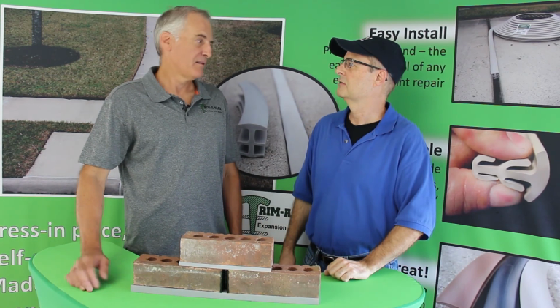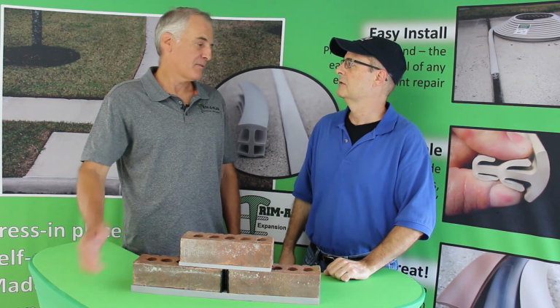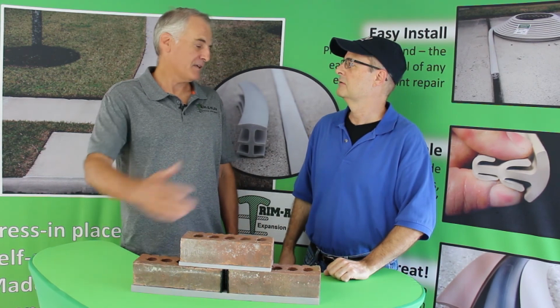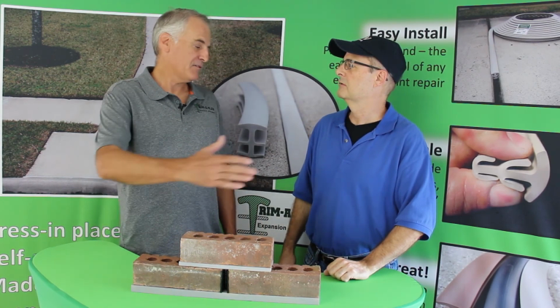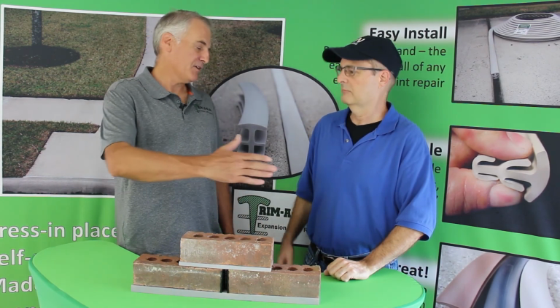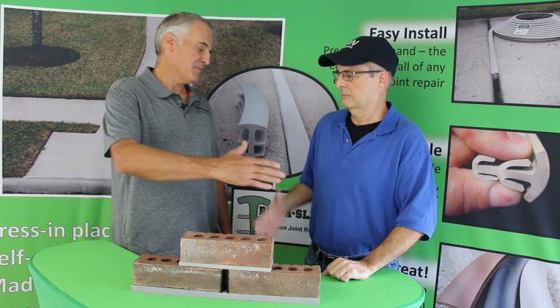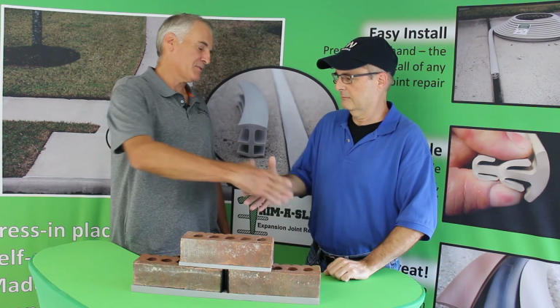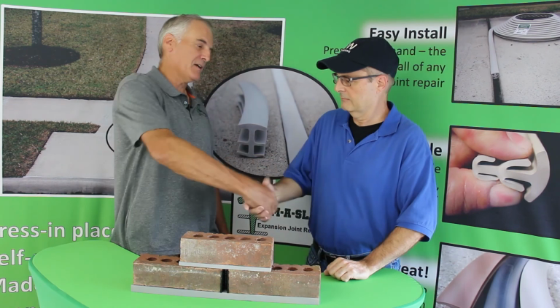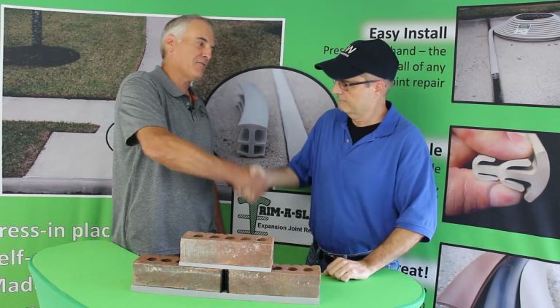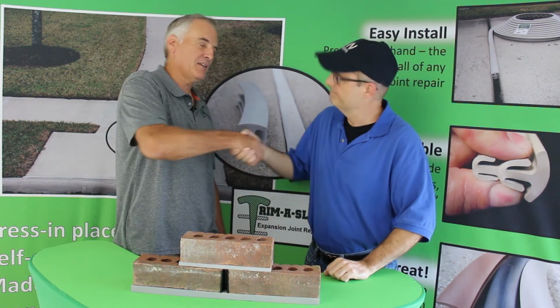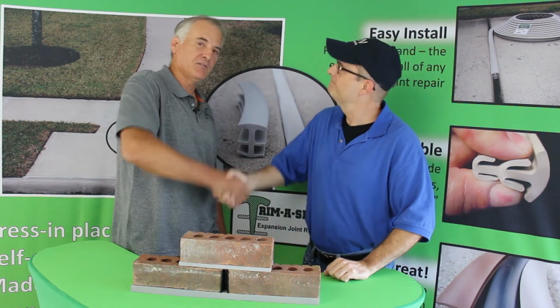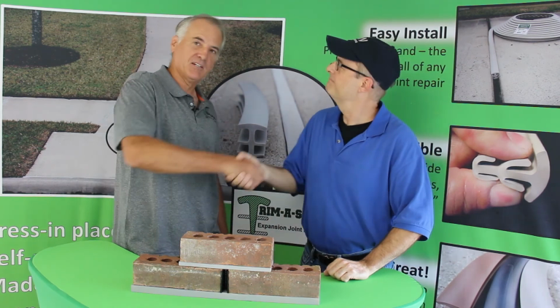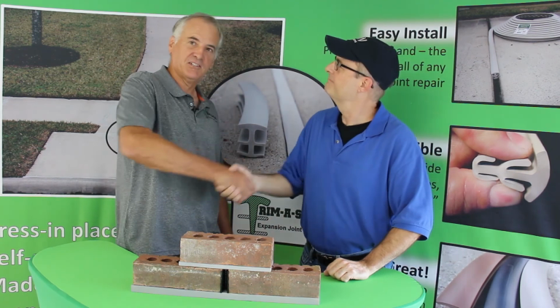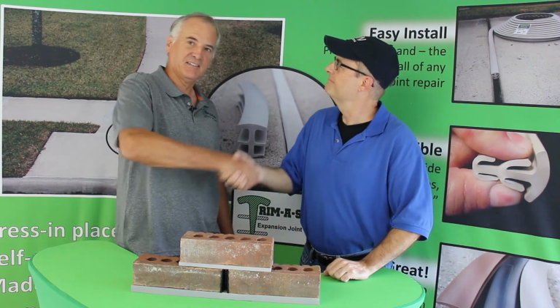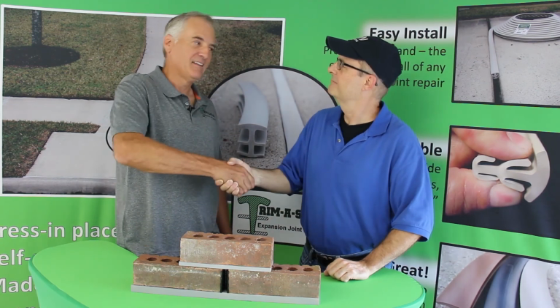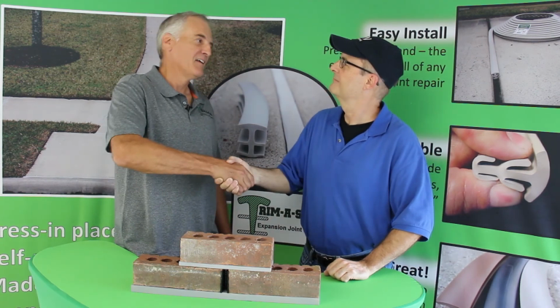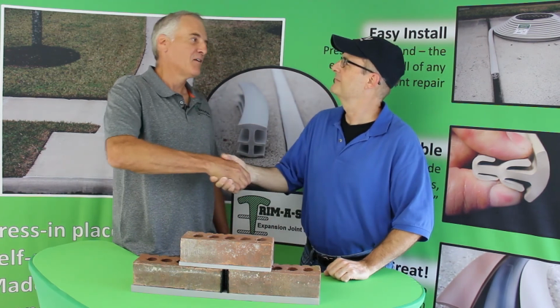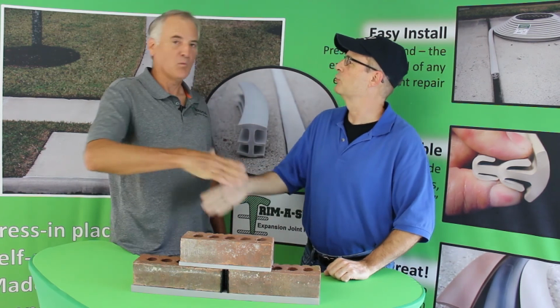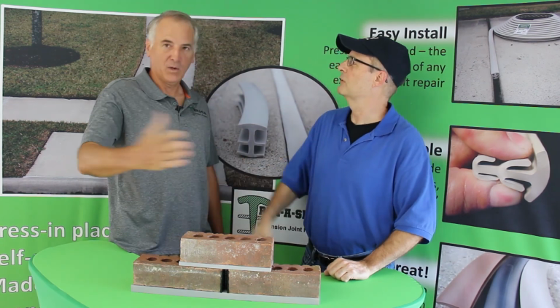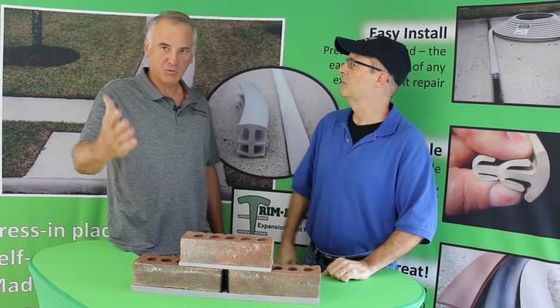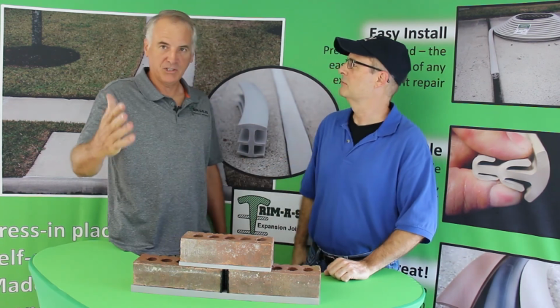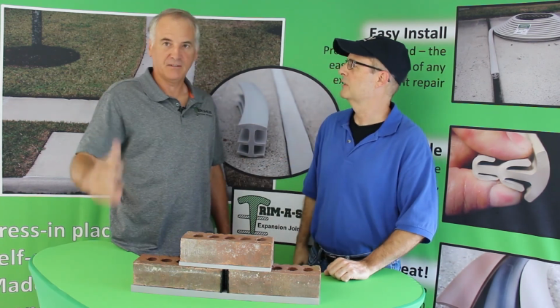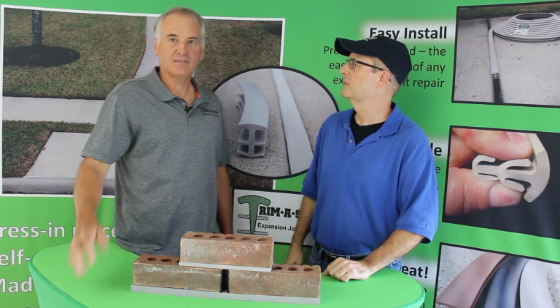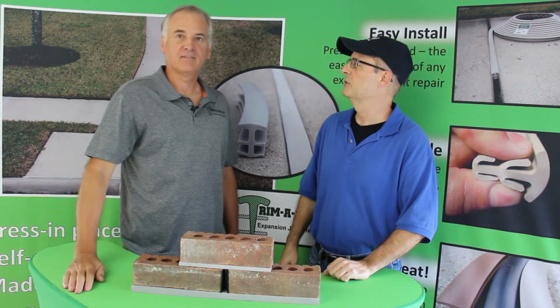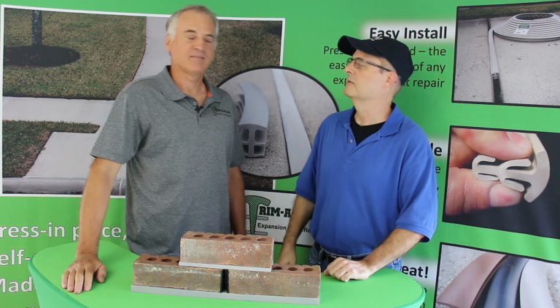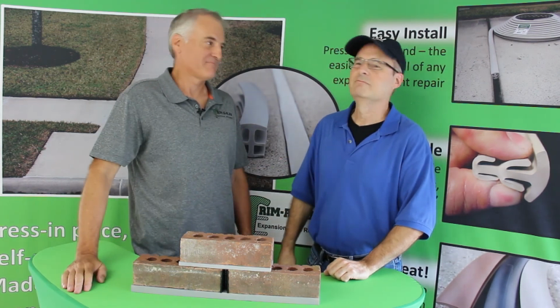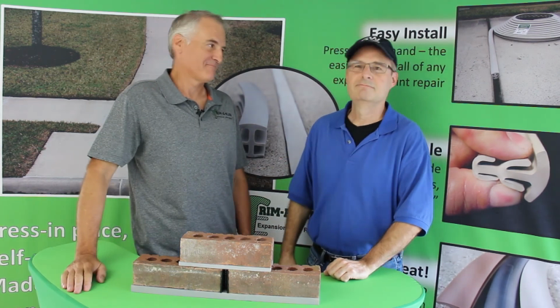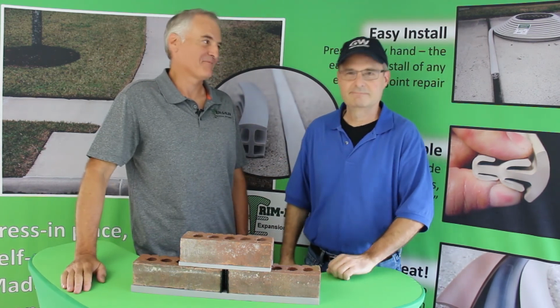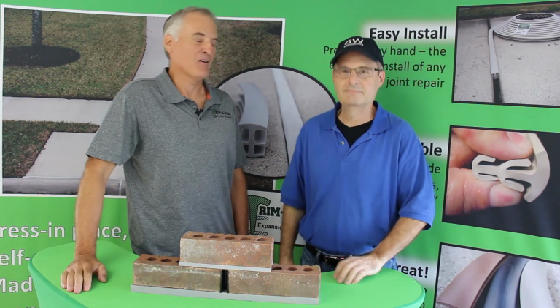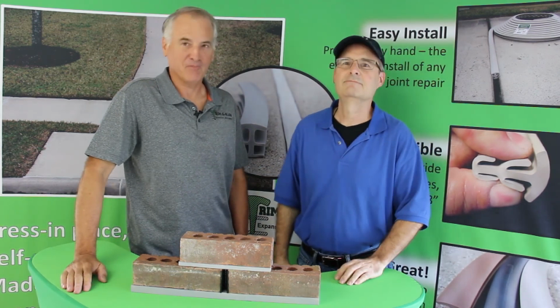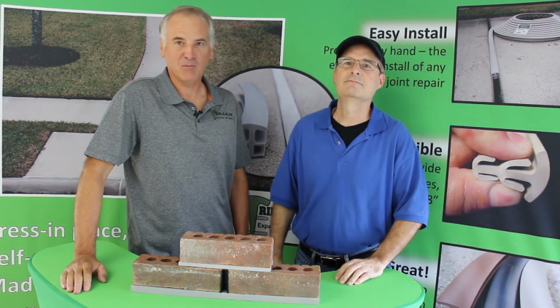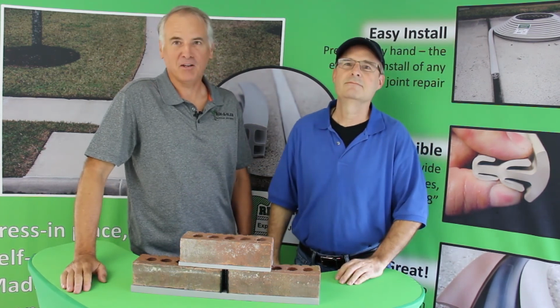Thank you very much, Matt, for the introduction. You're welcome. Weep Shield — glad to be here.